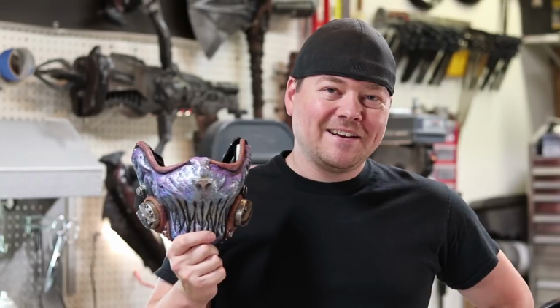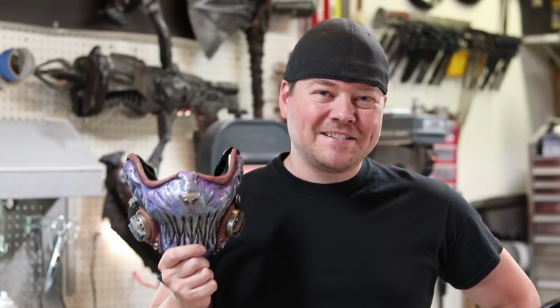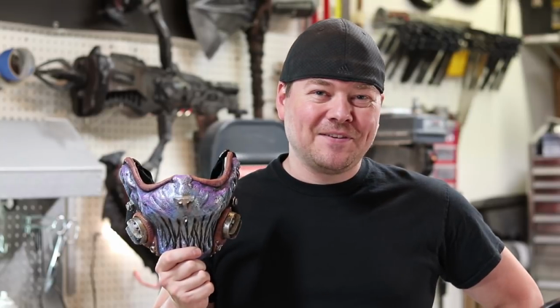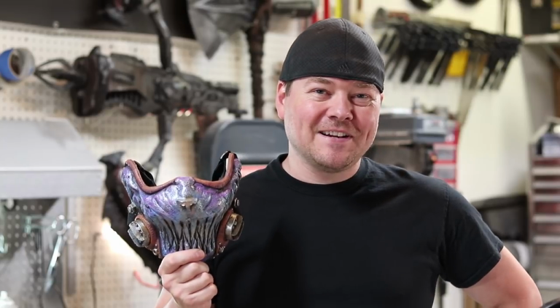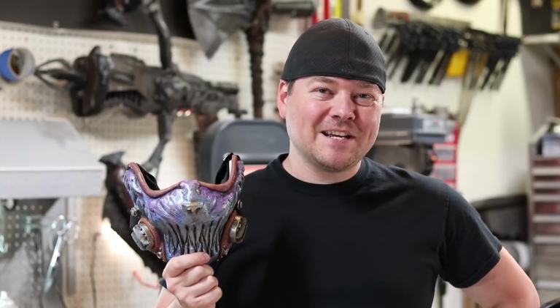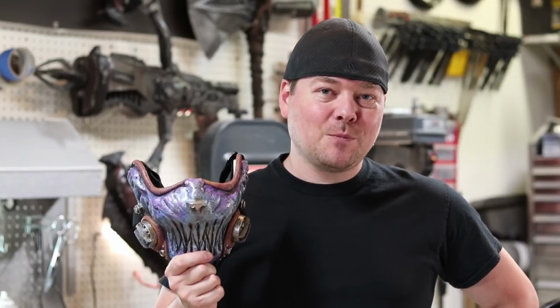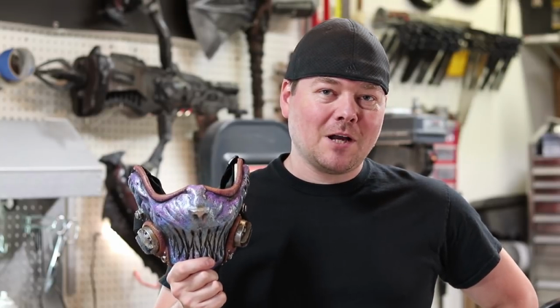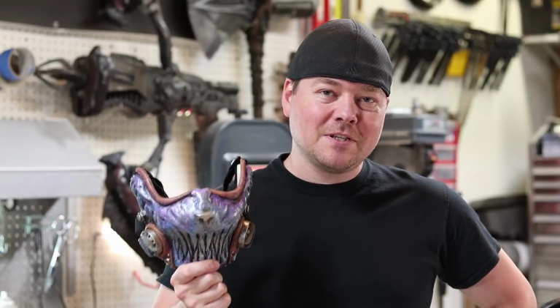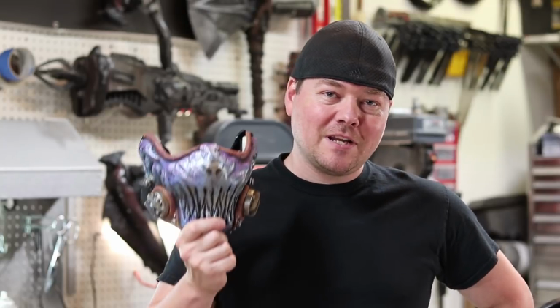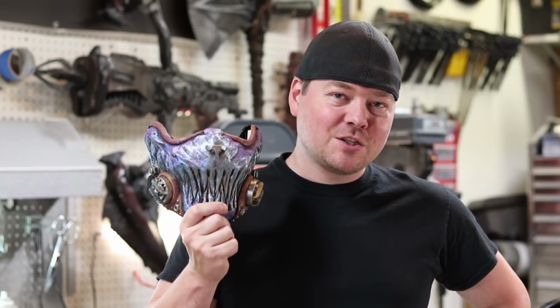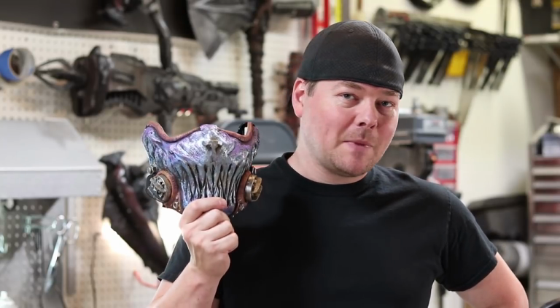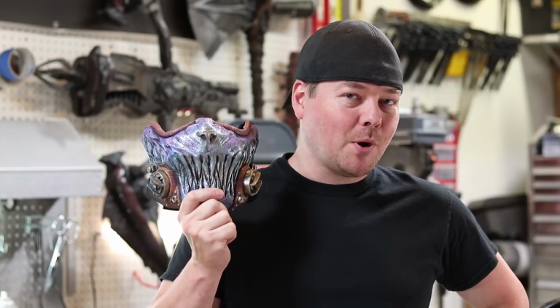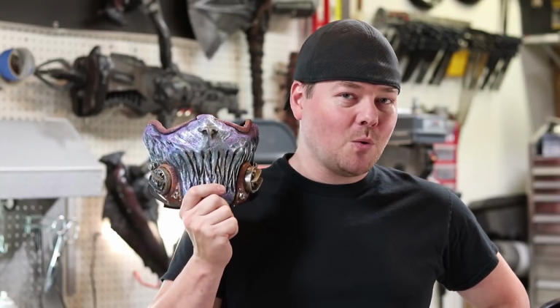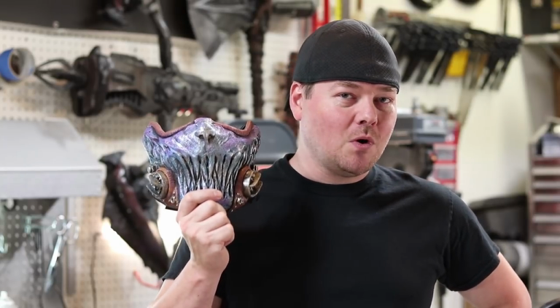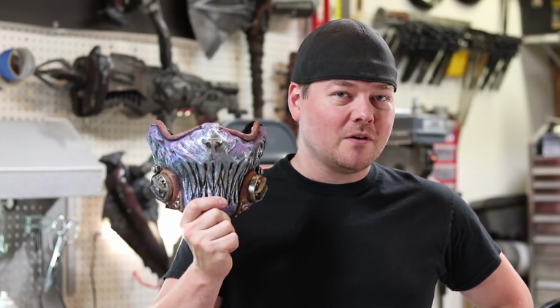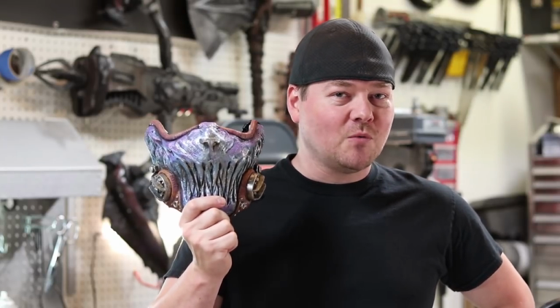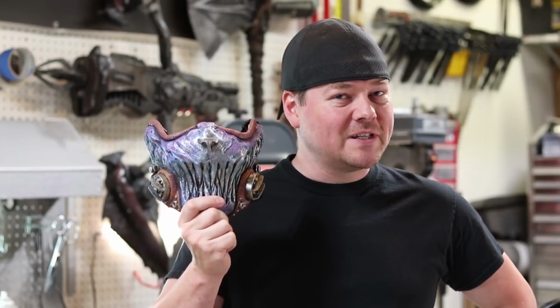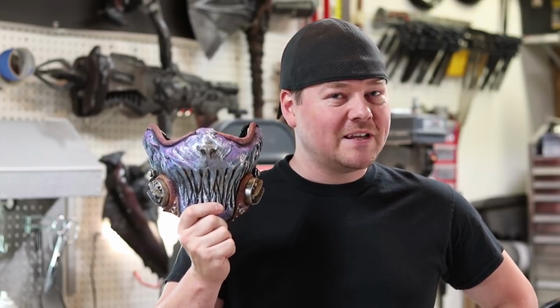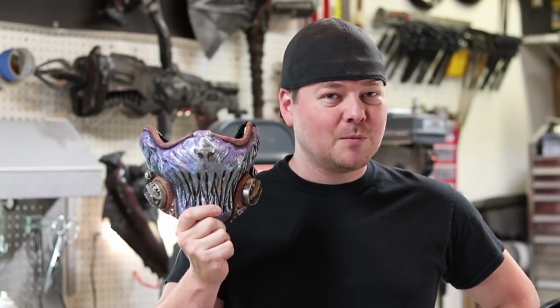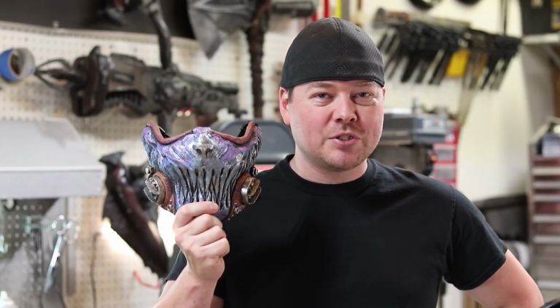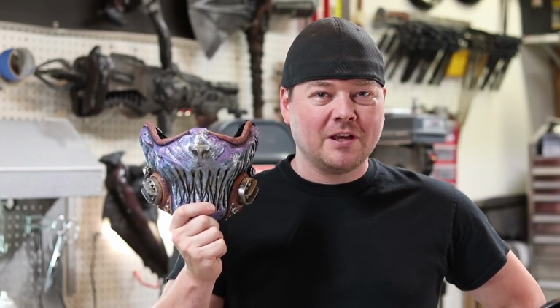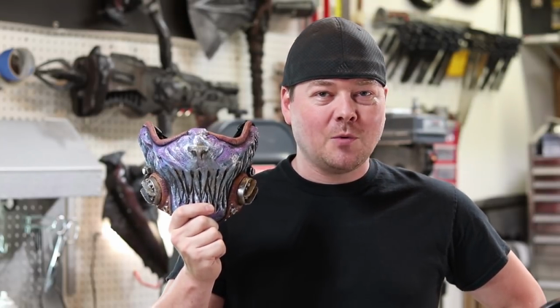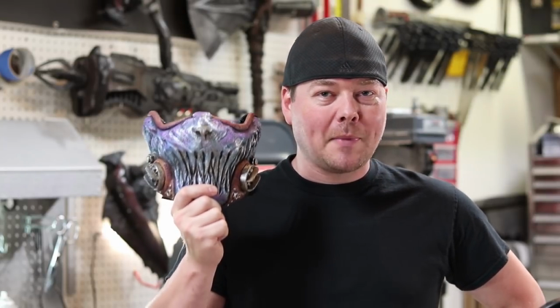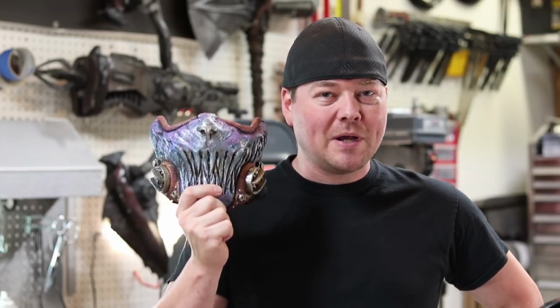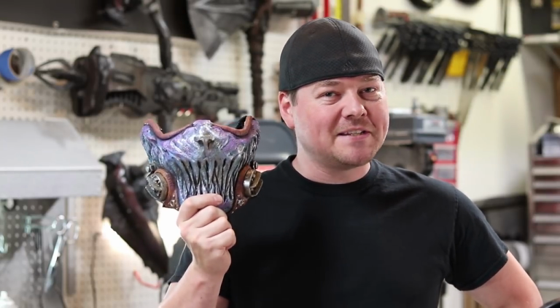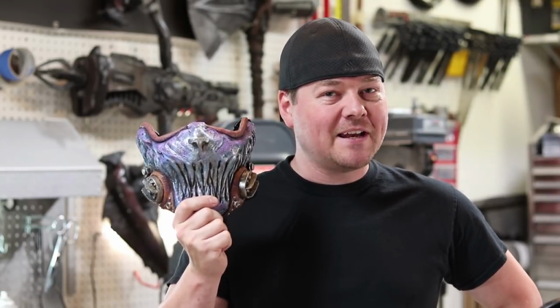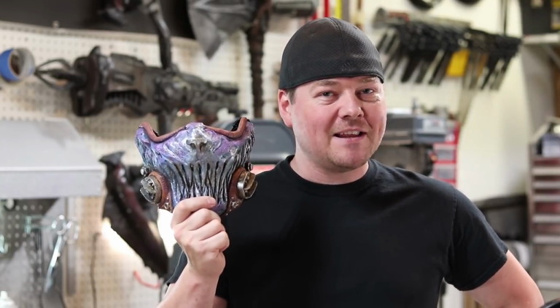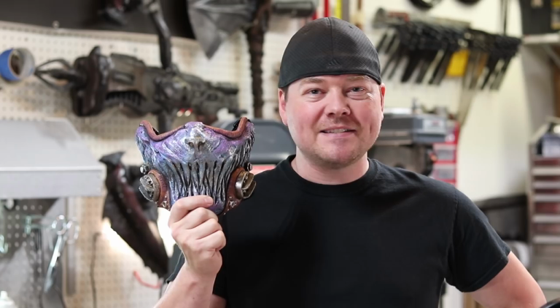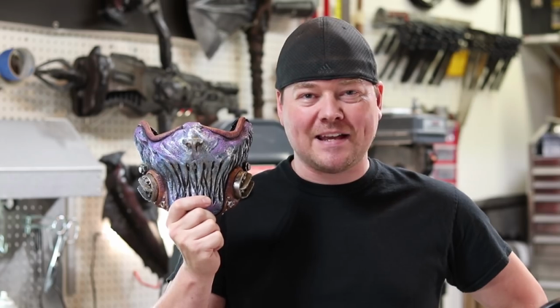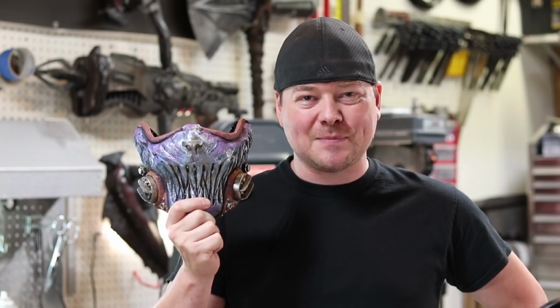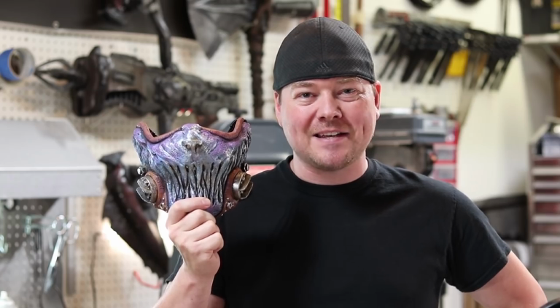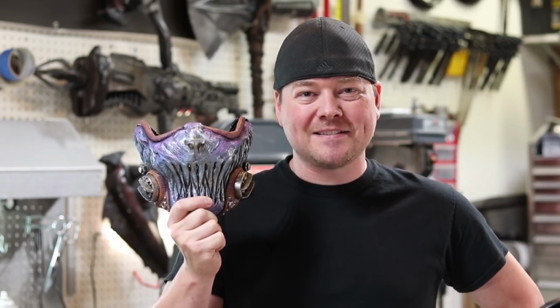Hey guys, Steve here at SKS Props, and today is going to be part one of what it takes to put together one of my Wasteland Atlas gas masks.